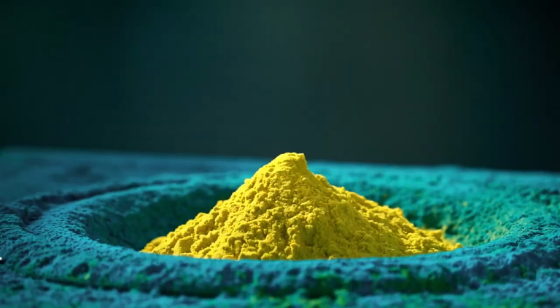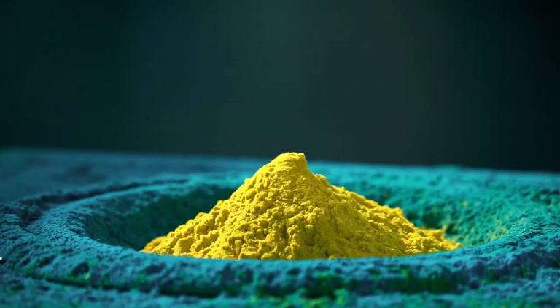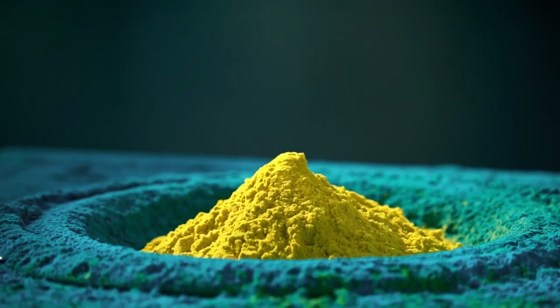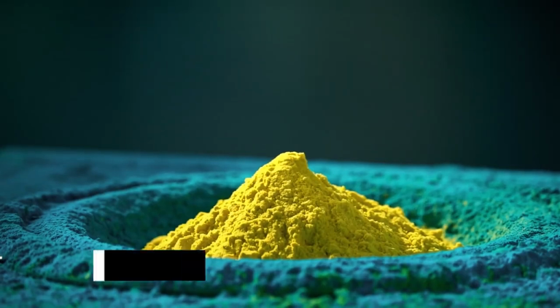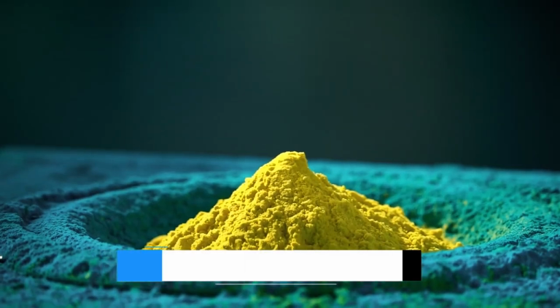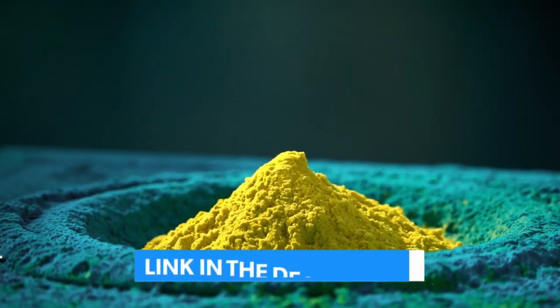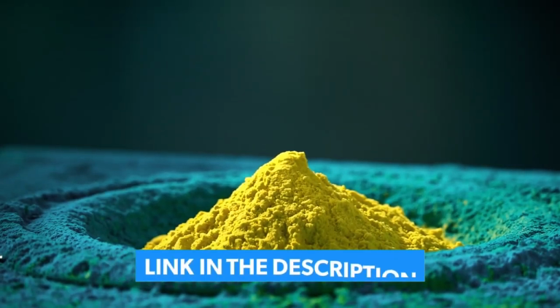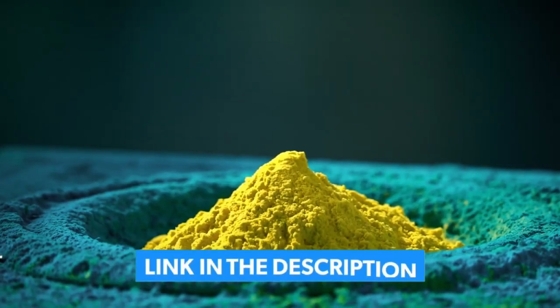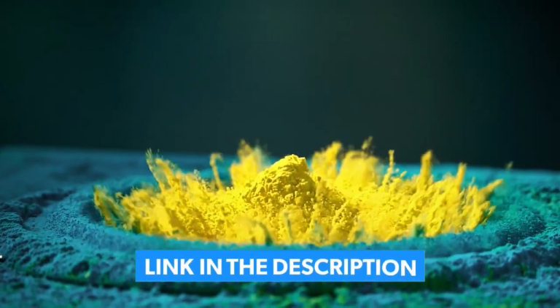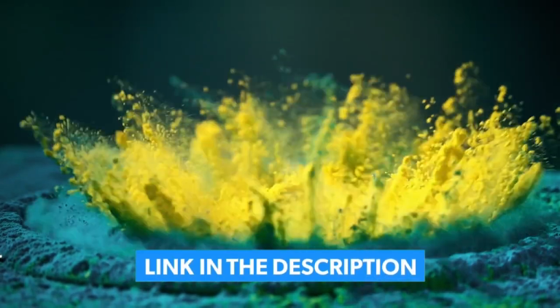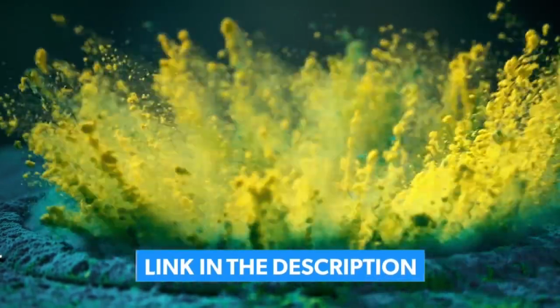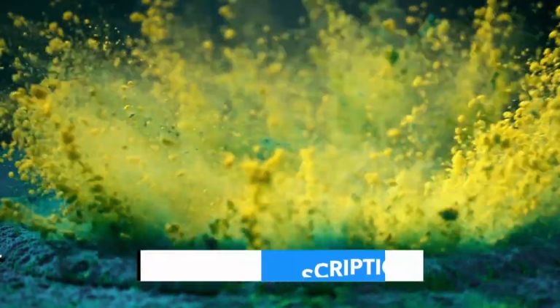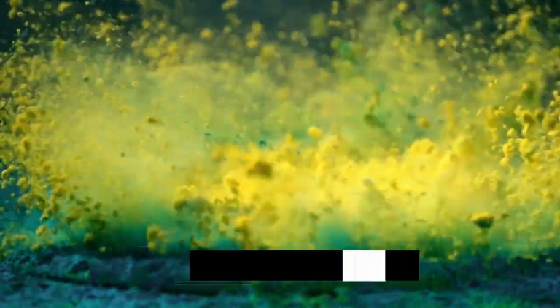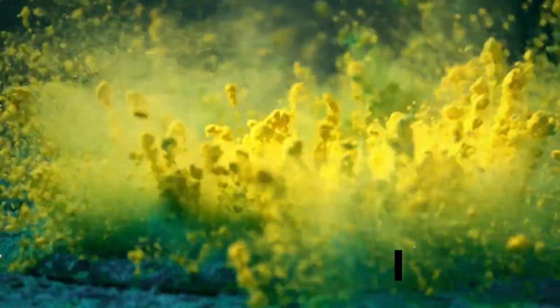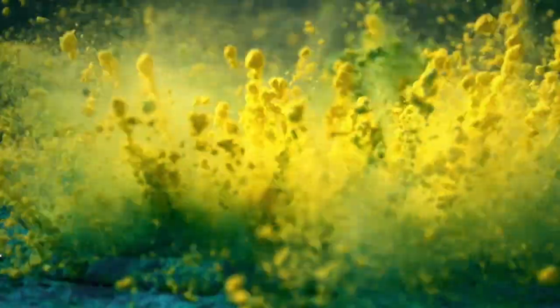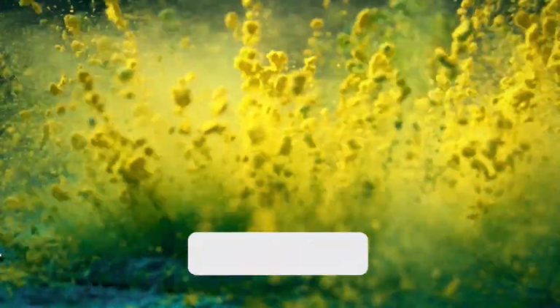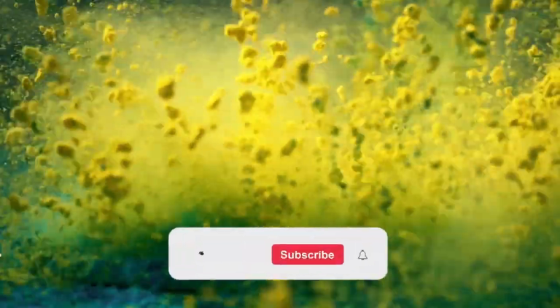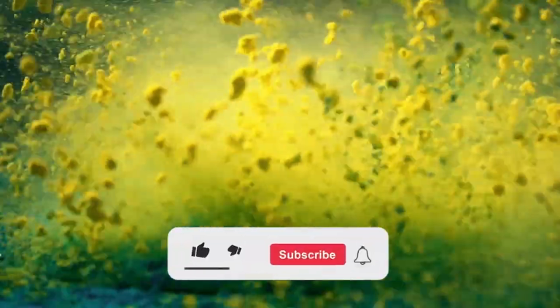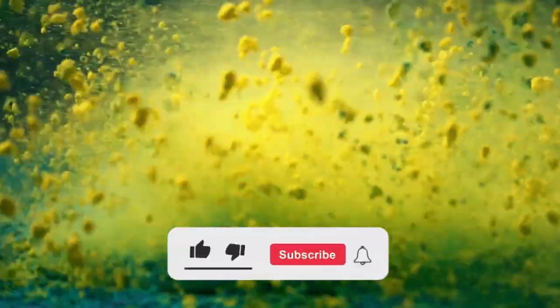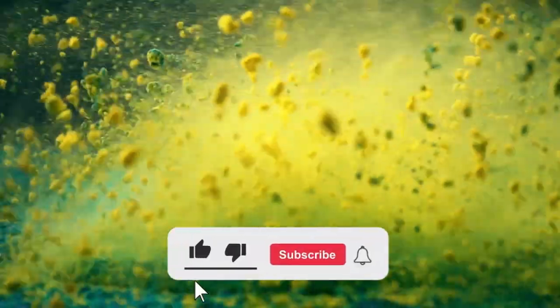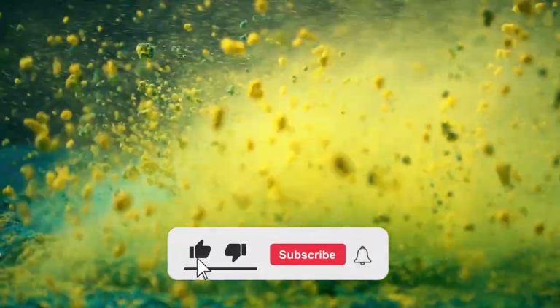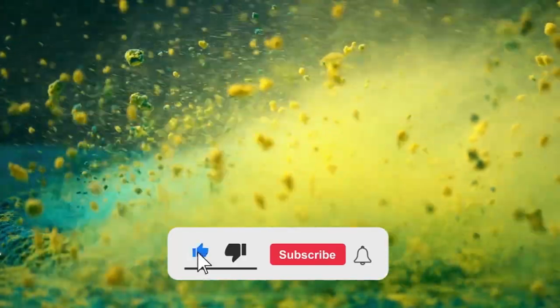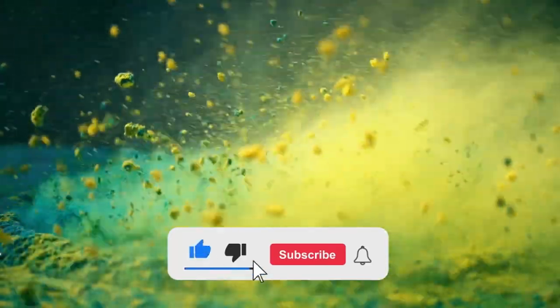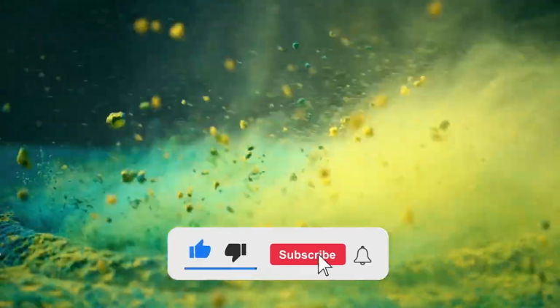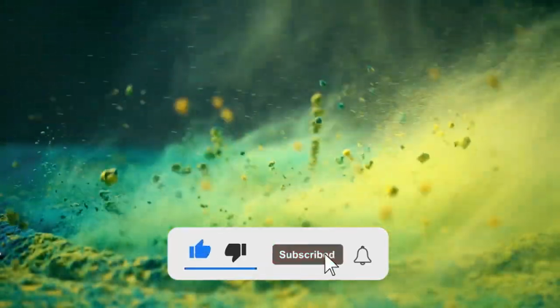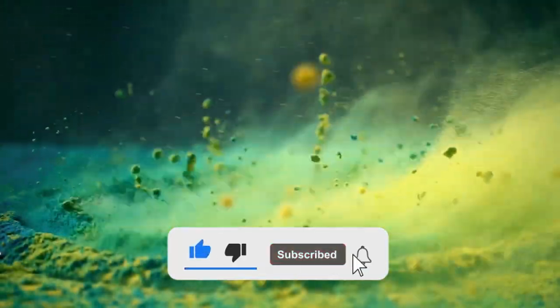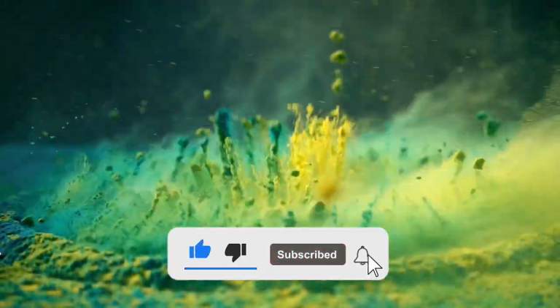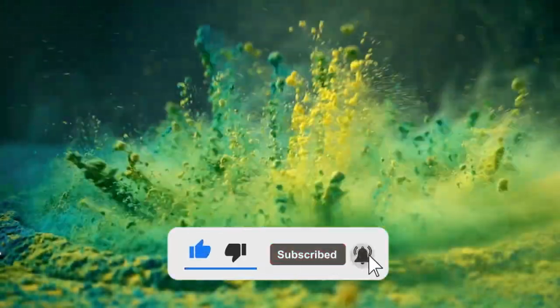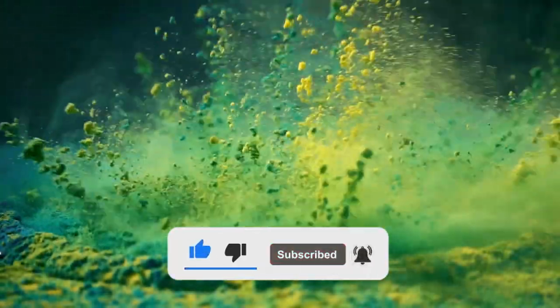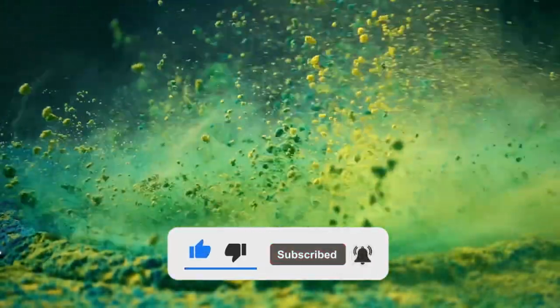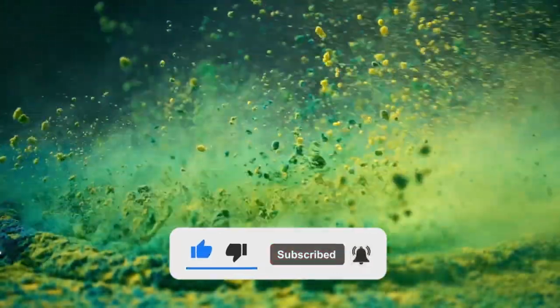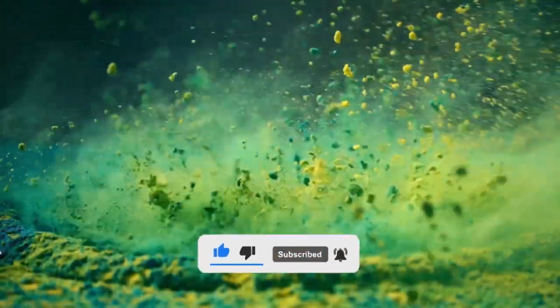Feel free to check out the links in the video description, and like, comment, and subscribe to receive notifications about our latest videos.